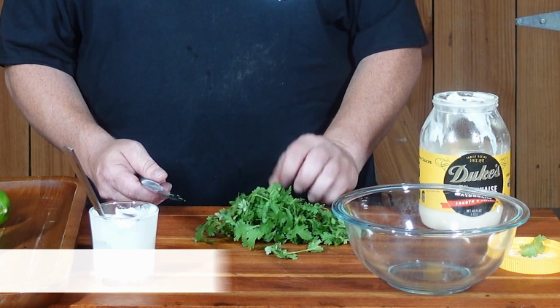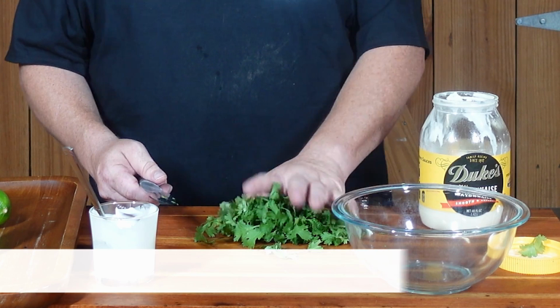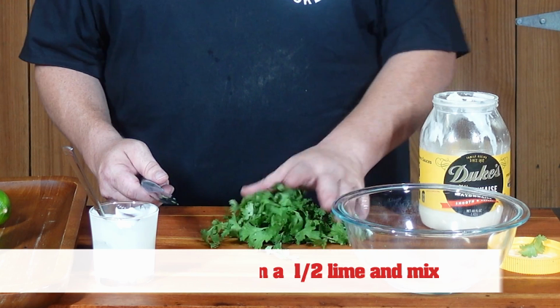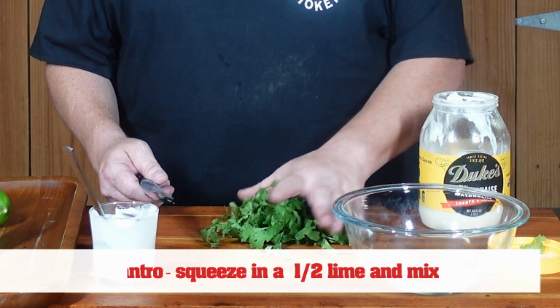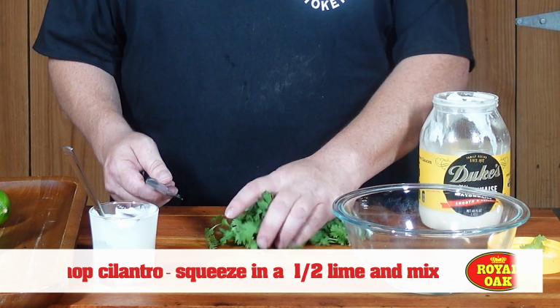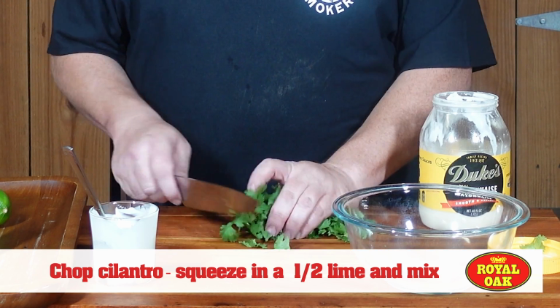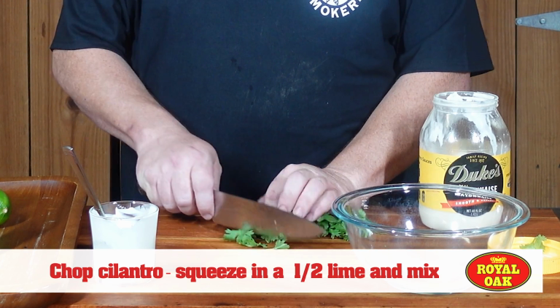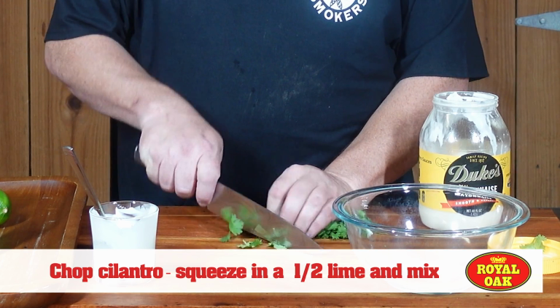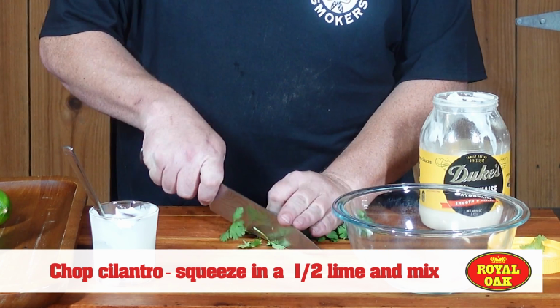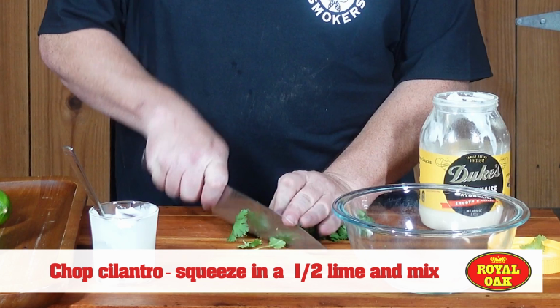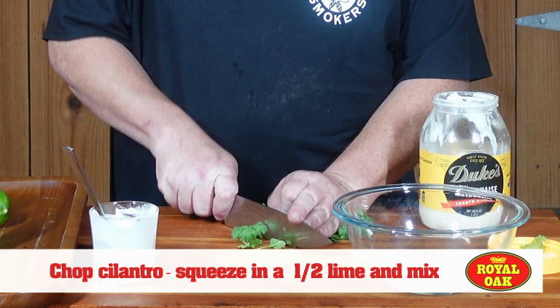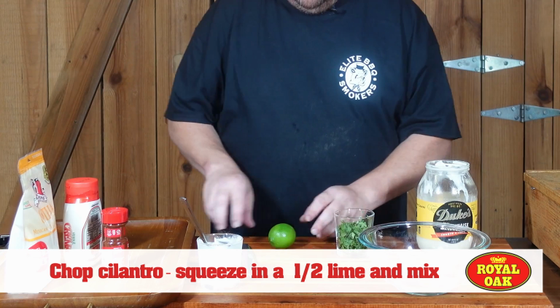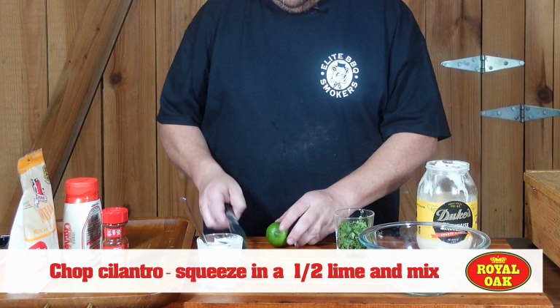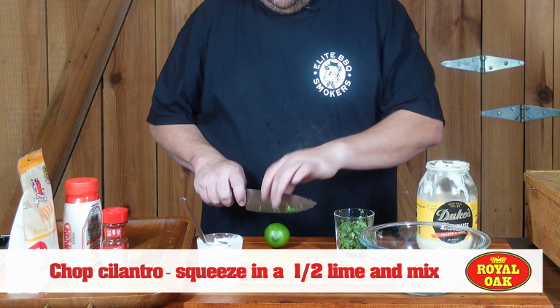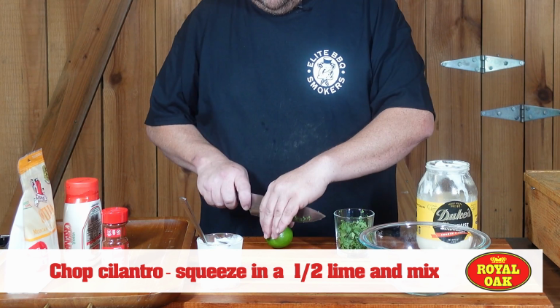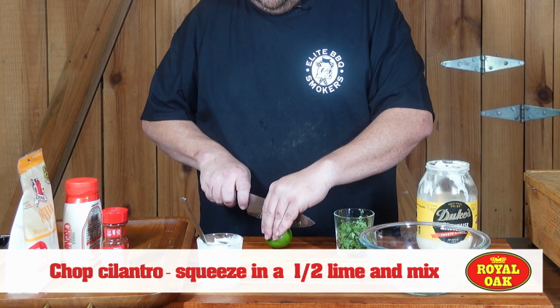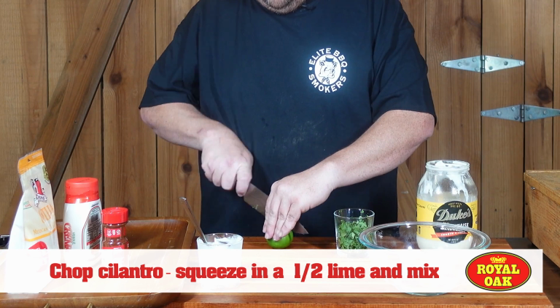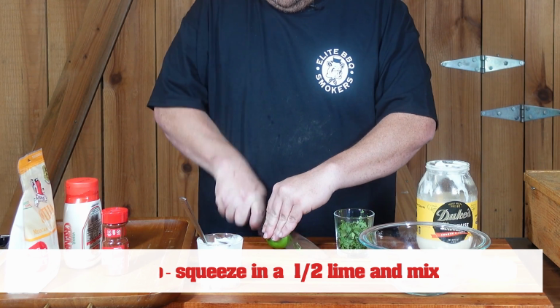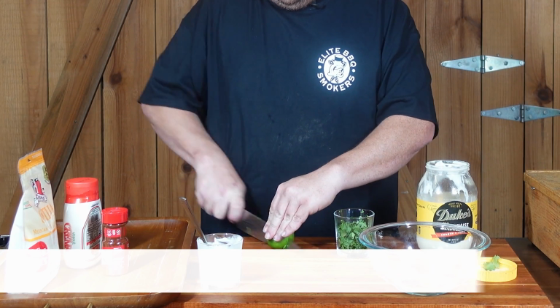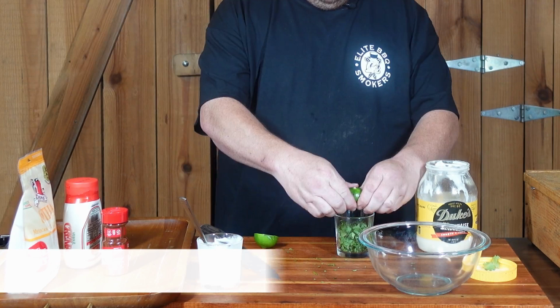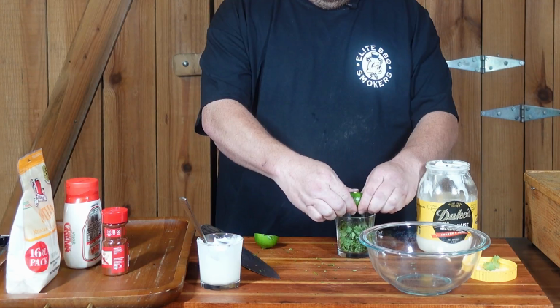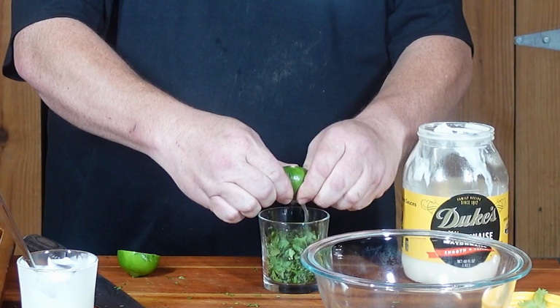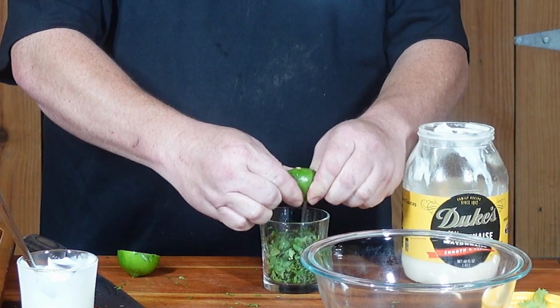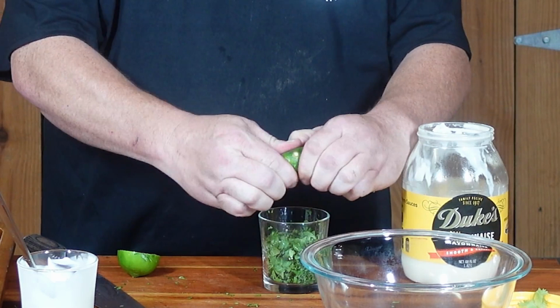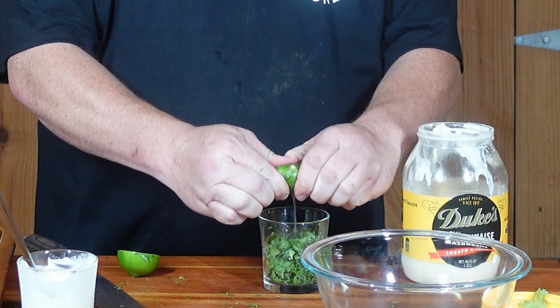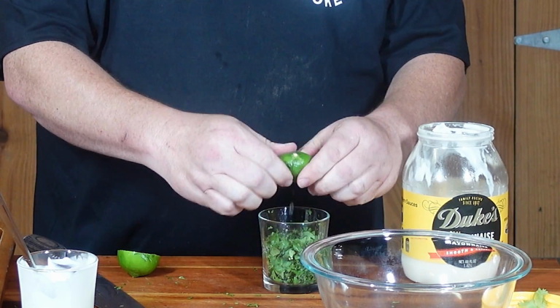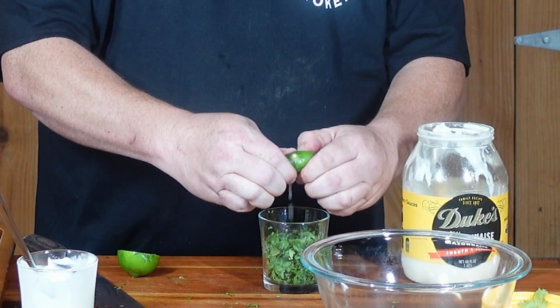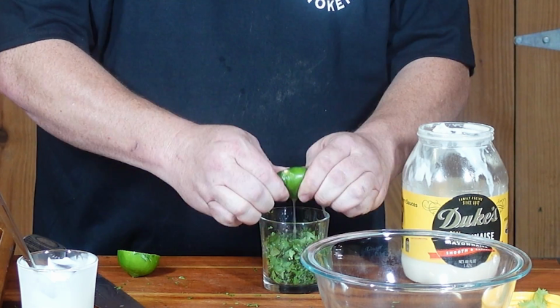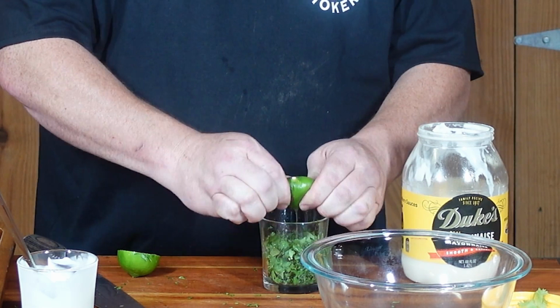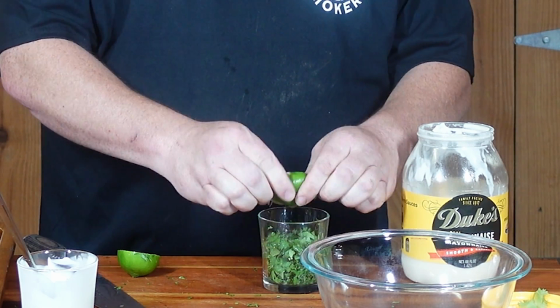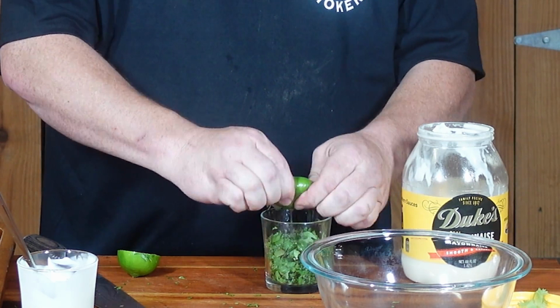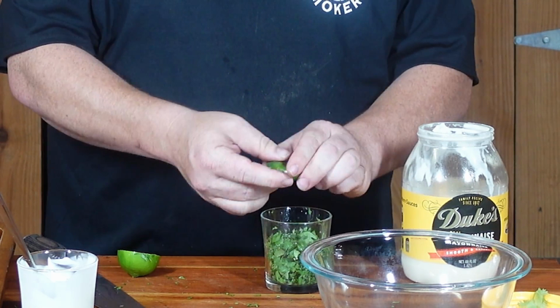The cilantro — I'm just gonna start mincing it up. Now I'm gonna get me a half of a lime here and squeeze it out.